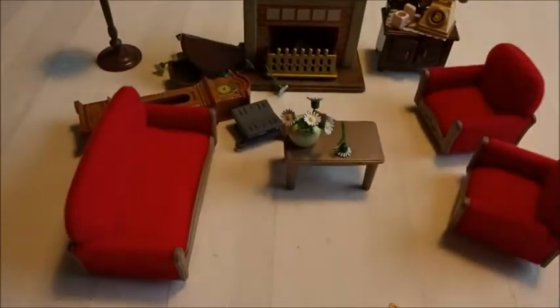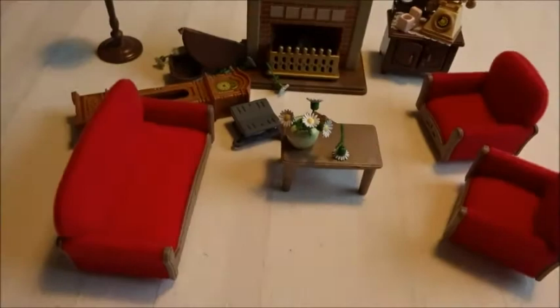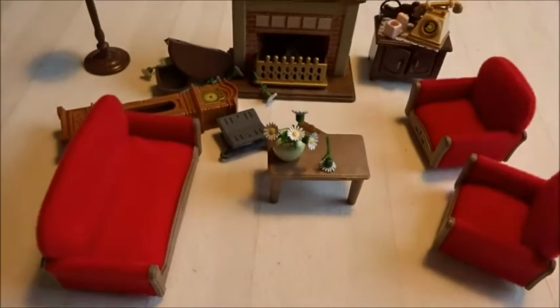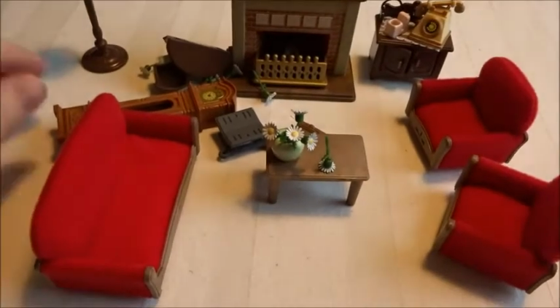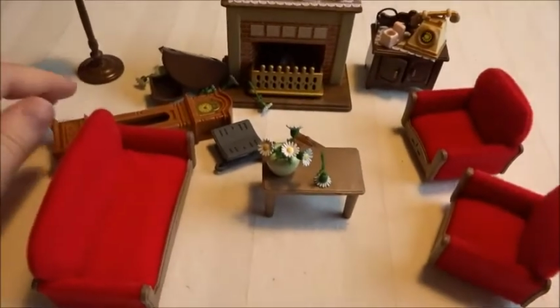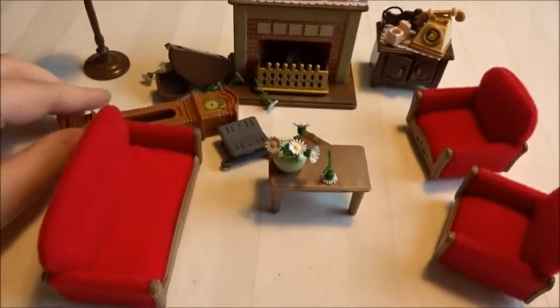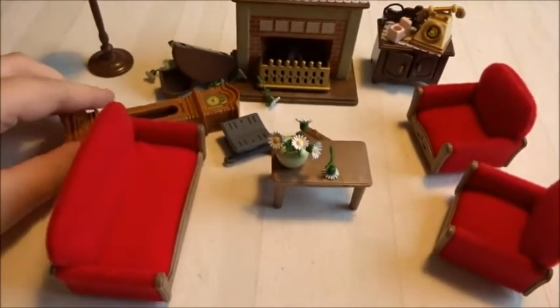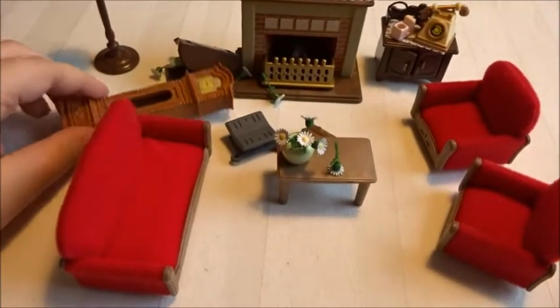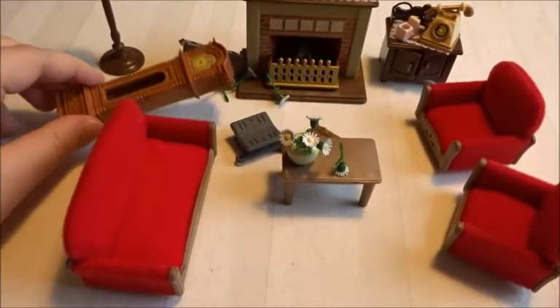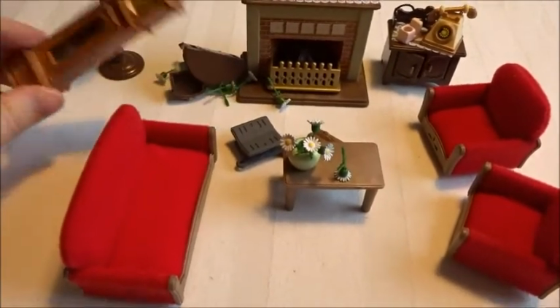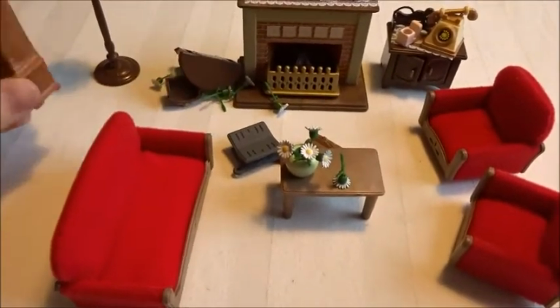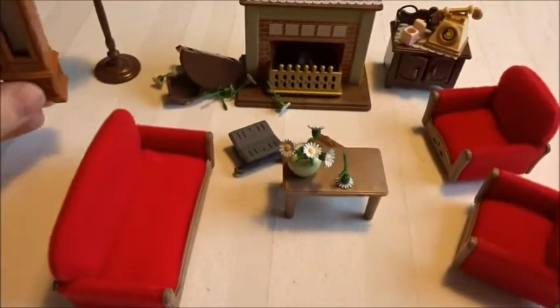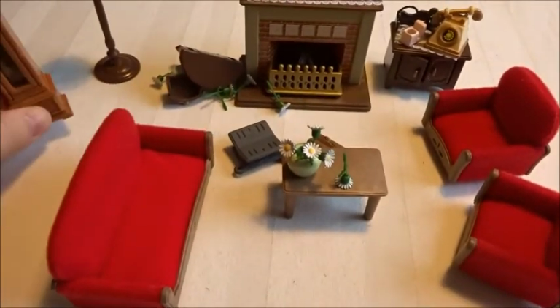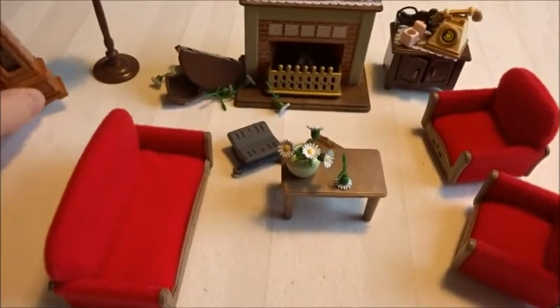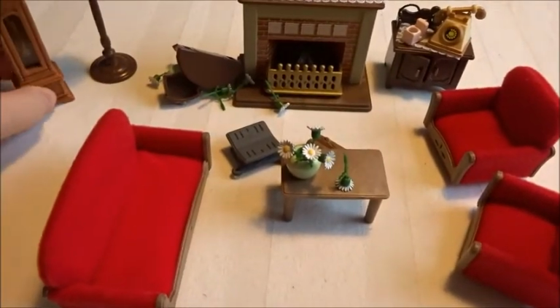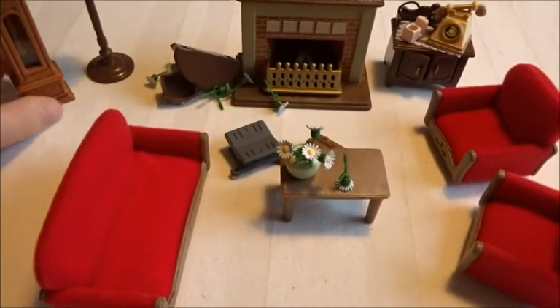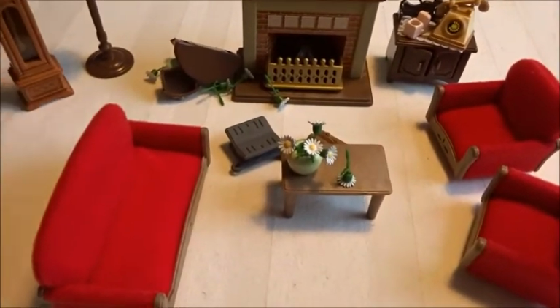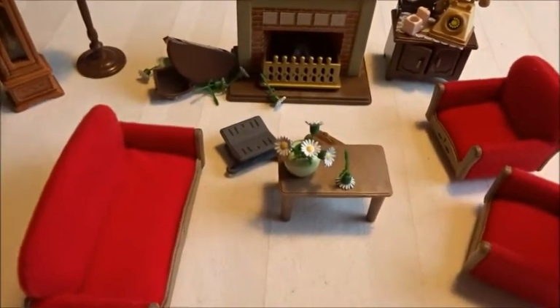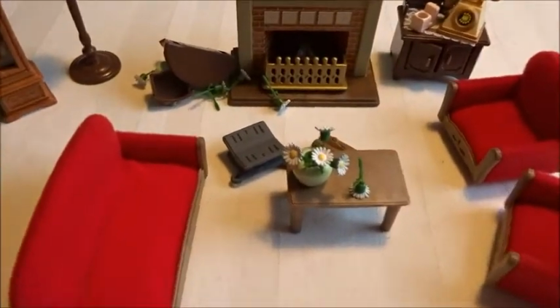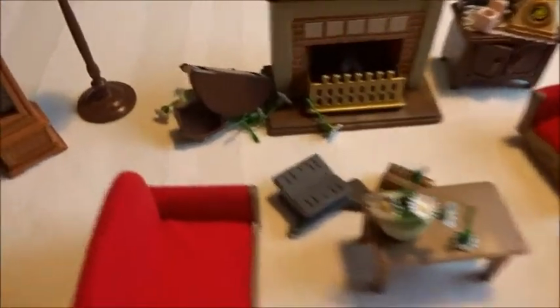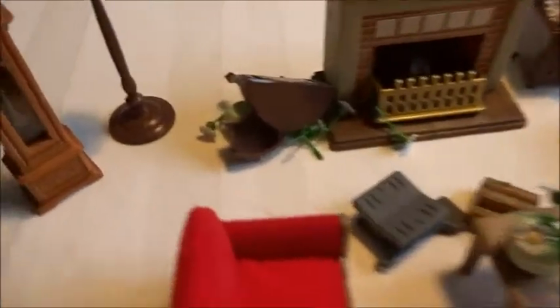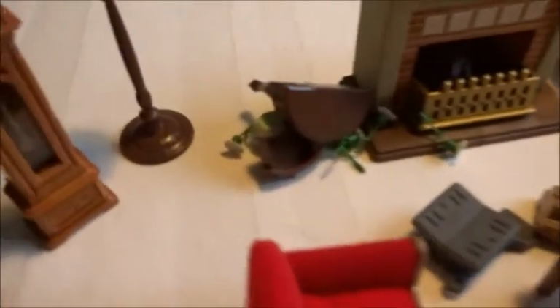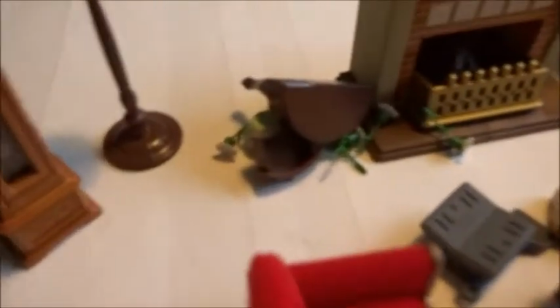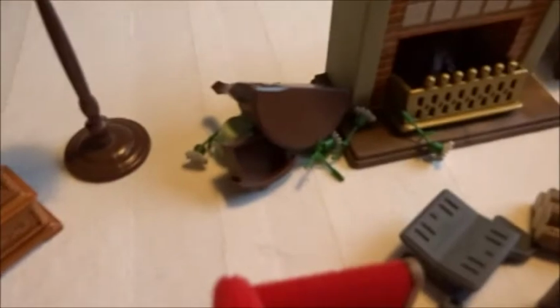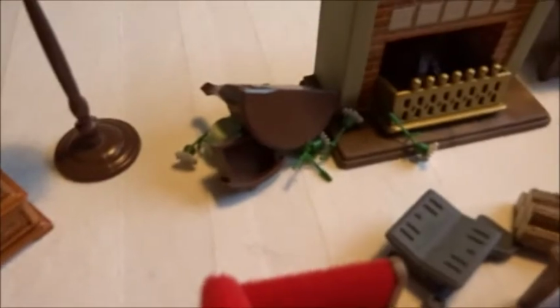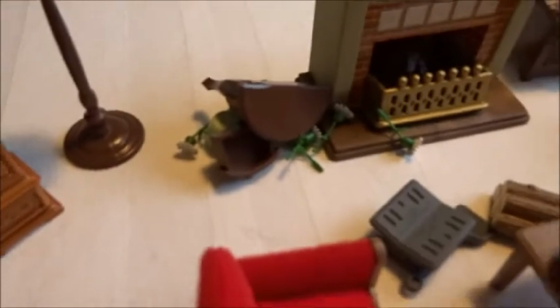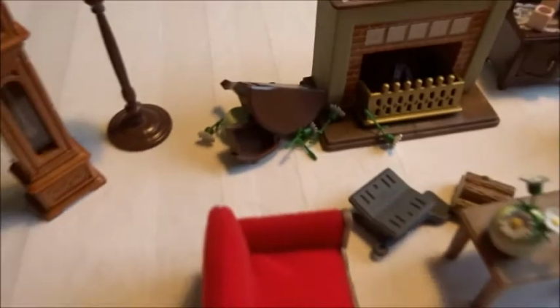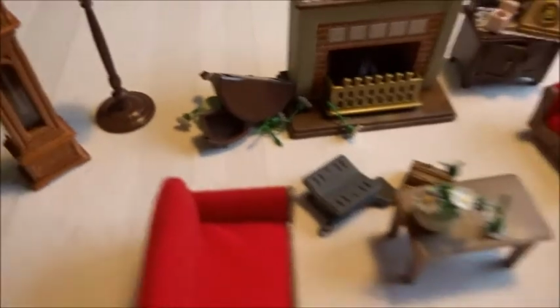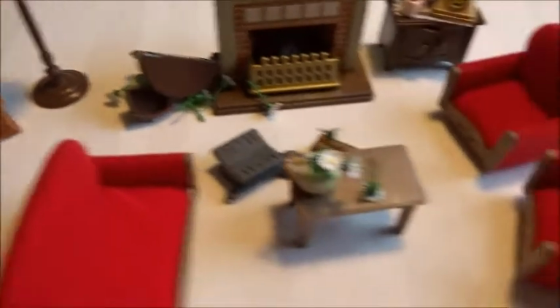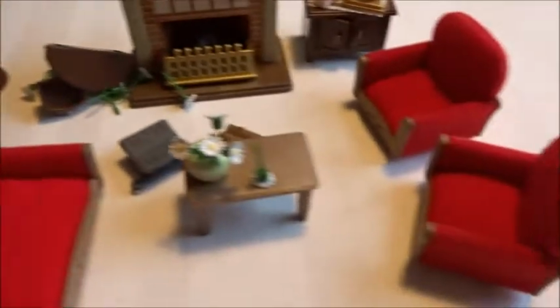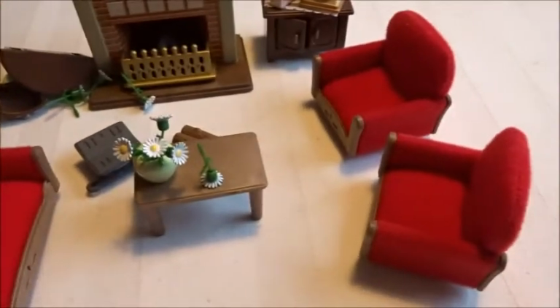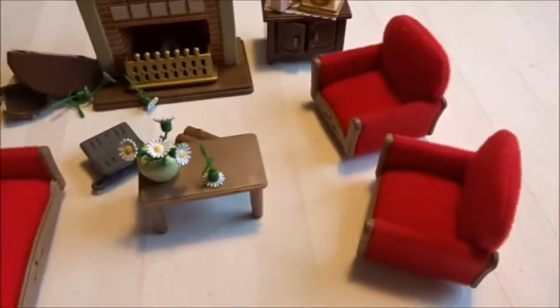So this is my poor living room mess — do you see this? Oh, that's so sad!